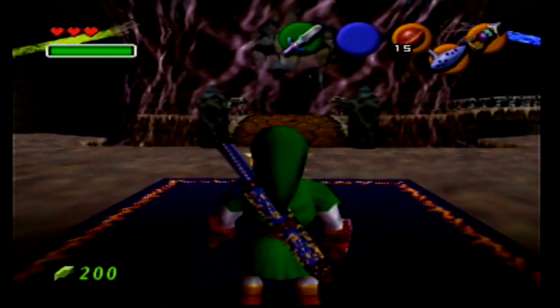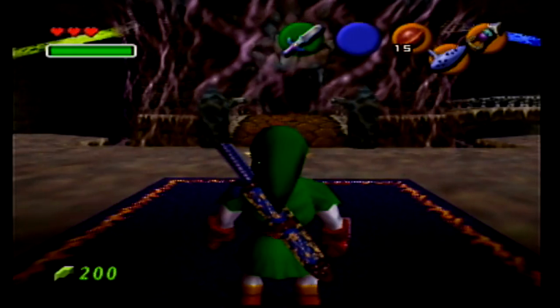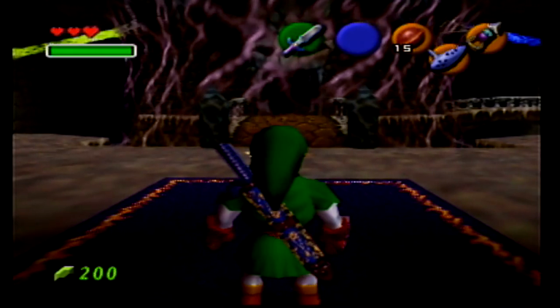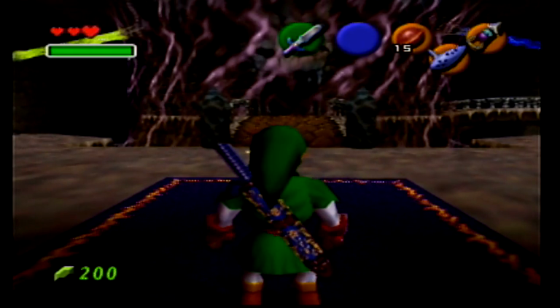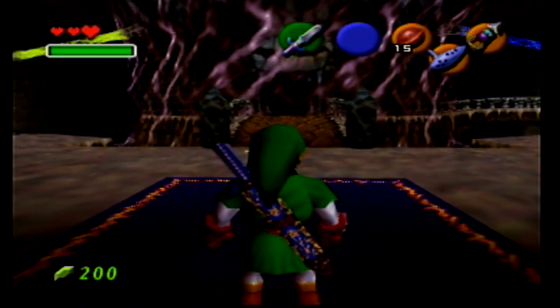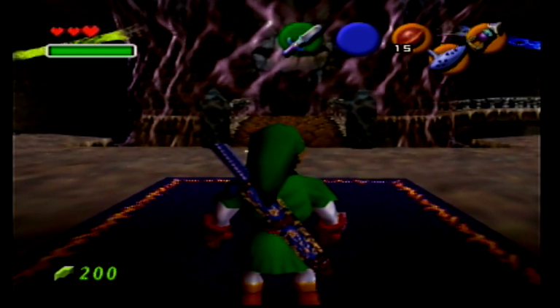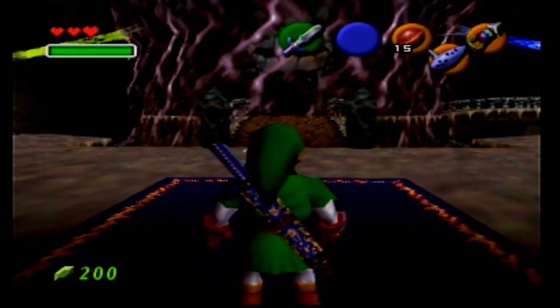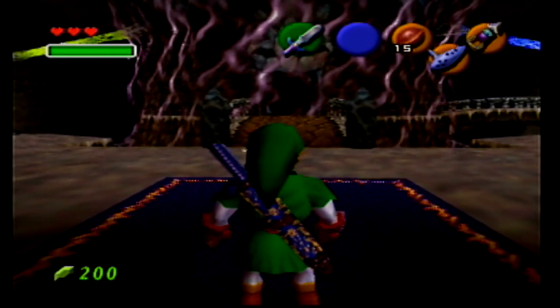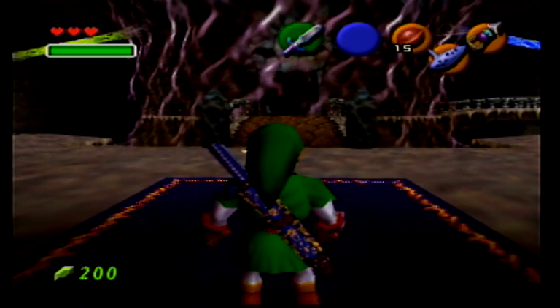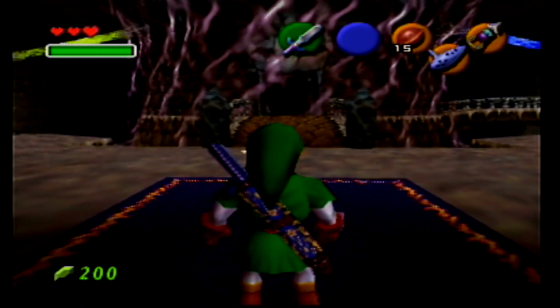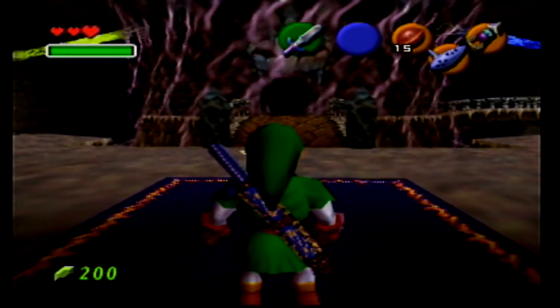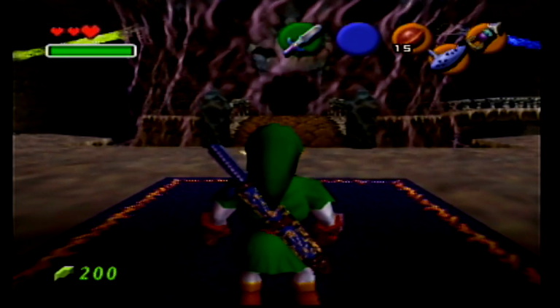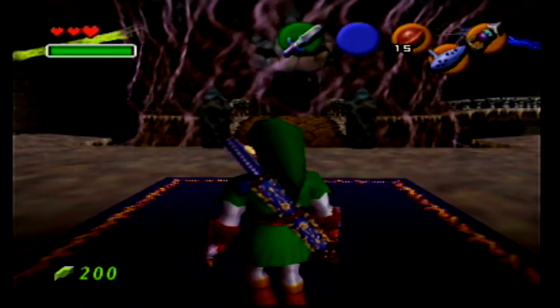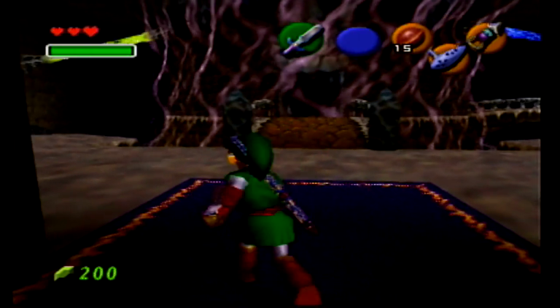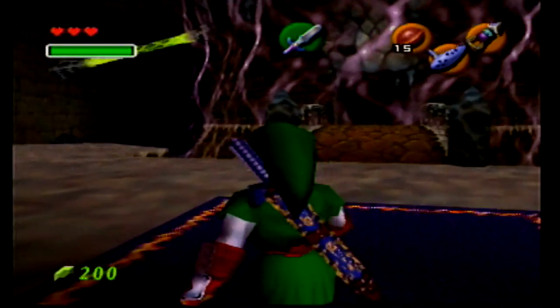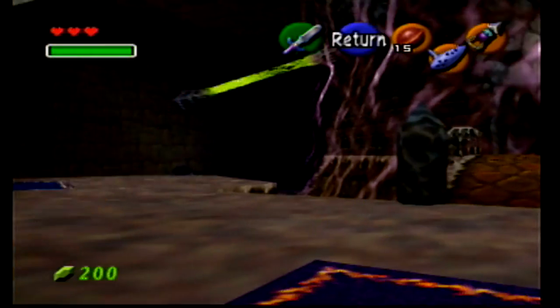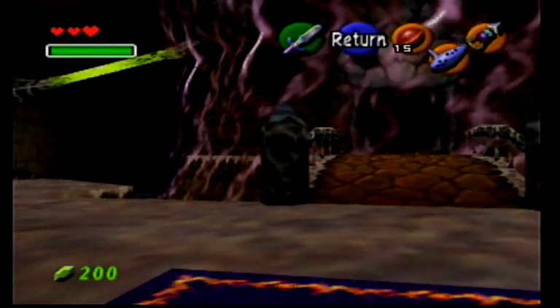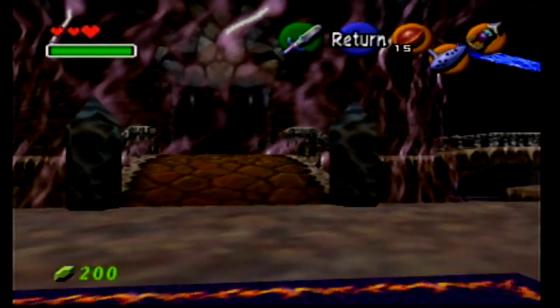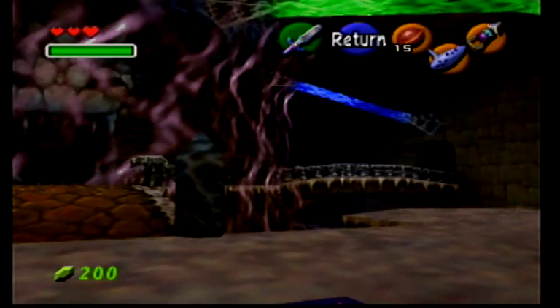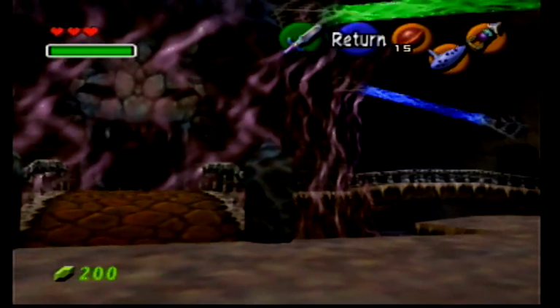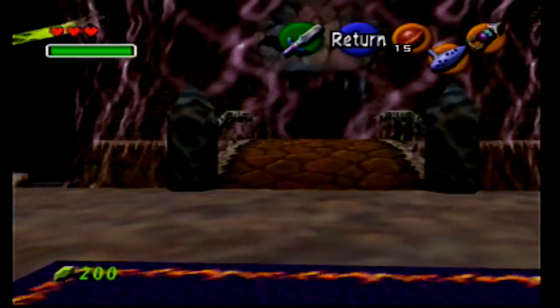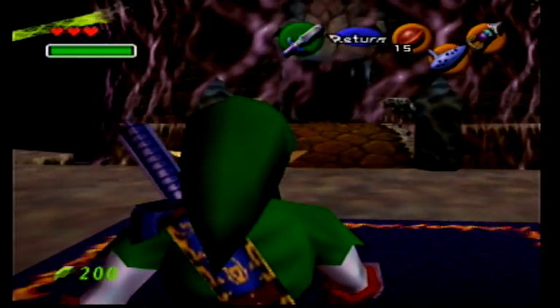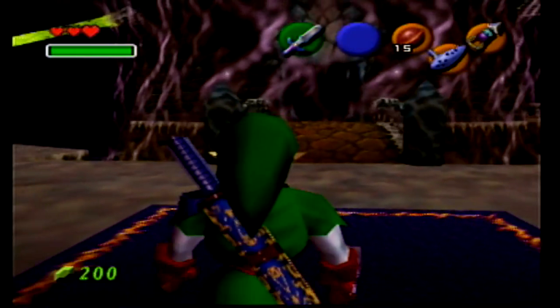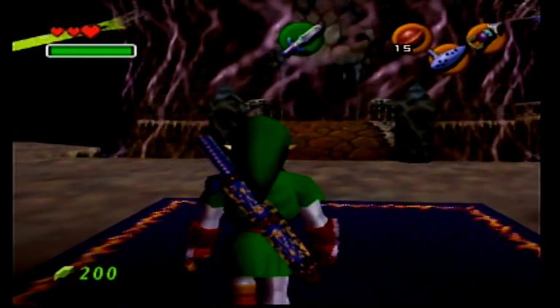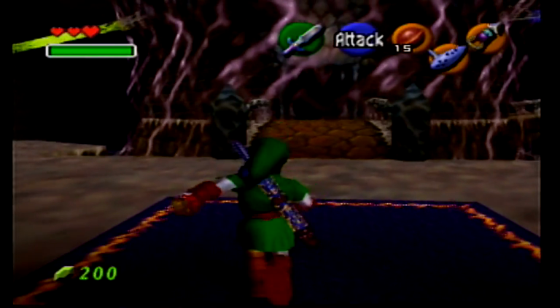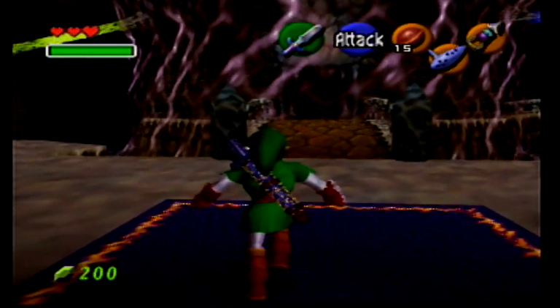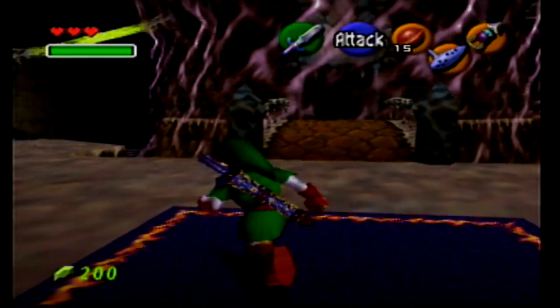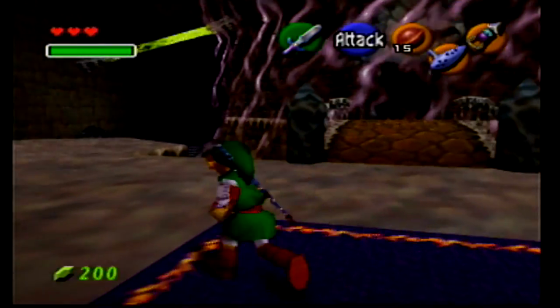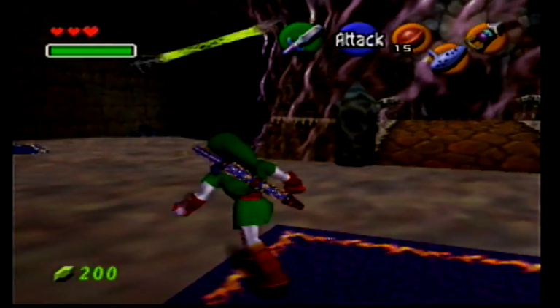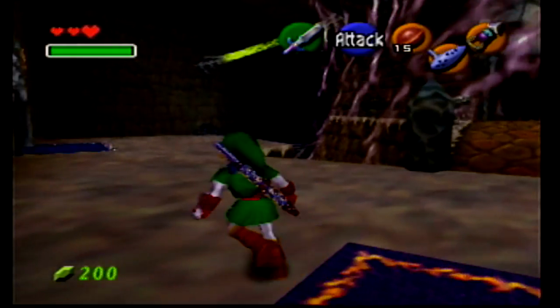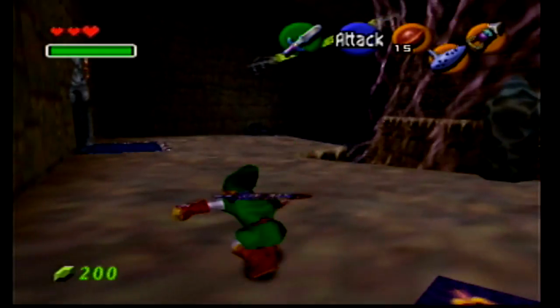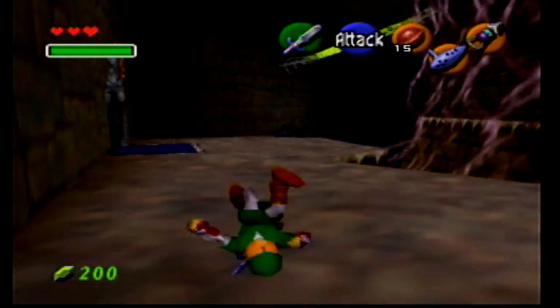To skip the barrier in Ganondorf's Castle, and thus to skip the trials that lead up to it, go to your left after coming through the door.